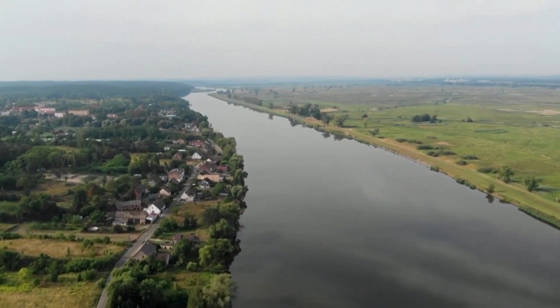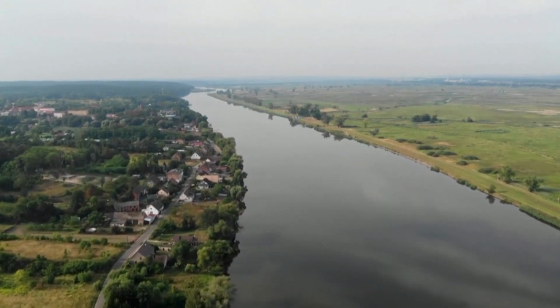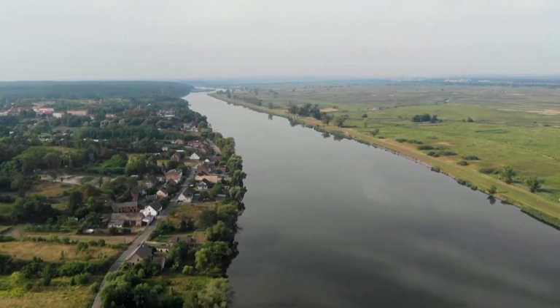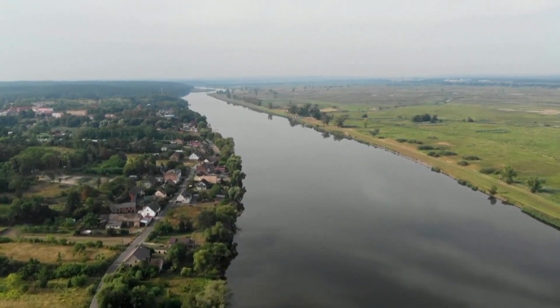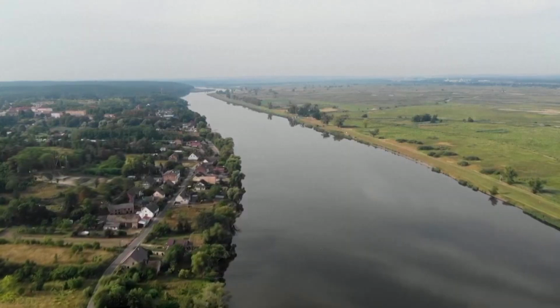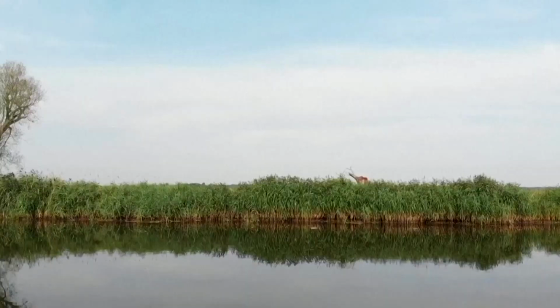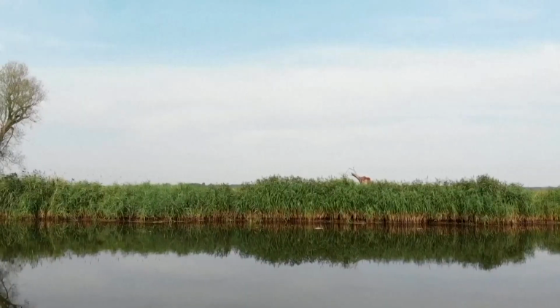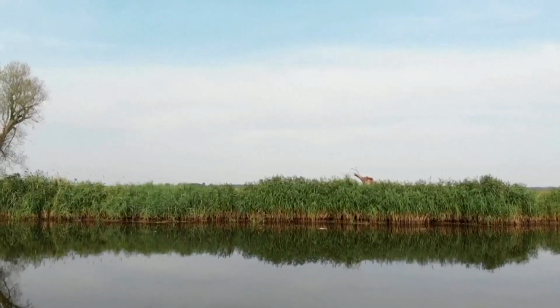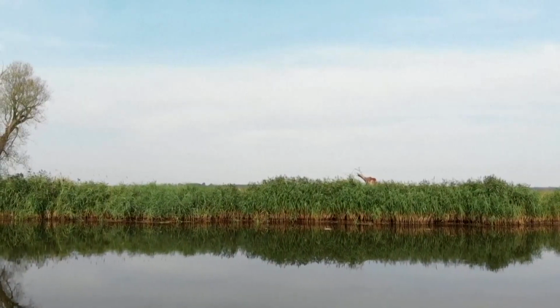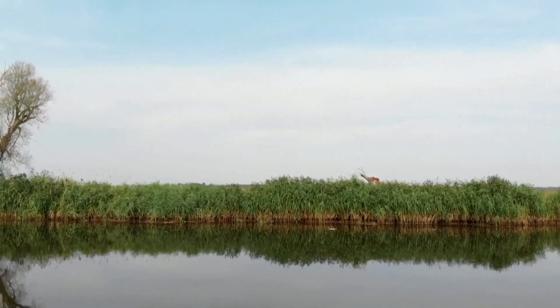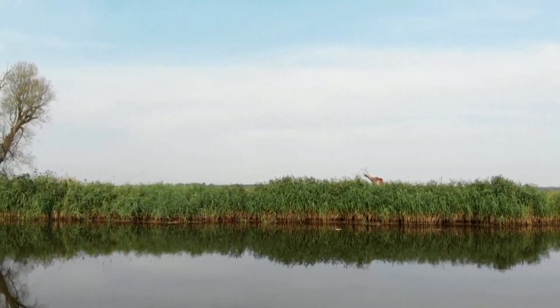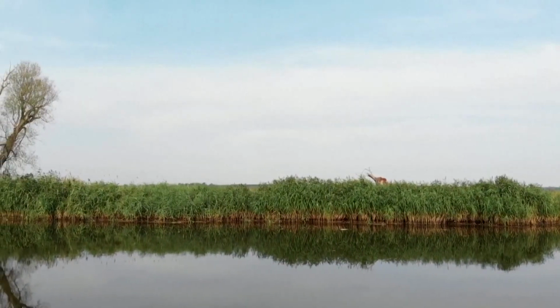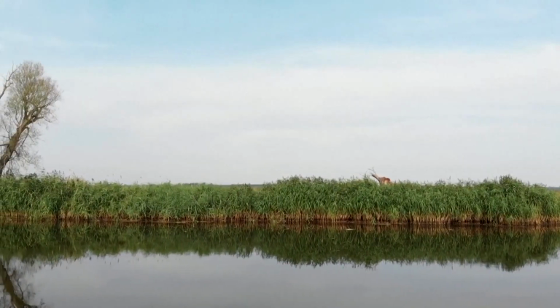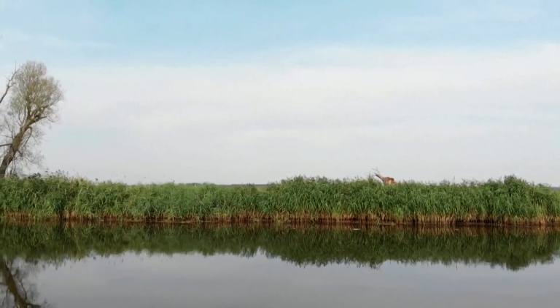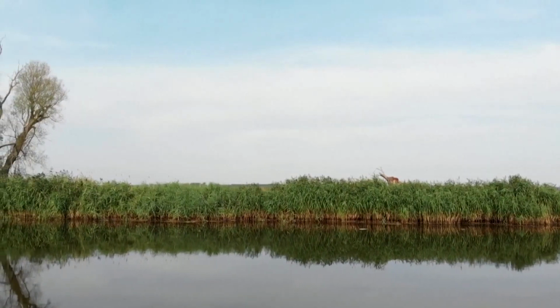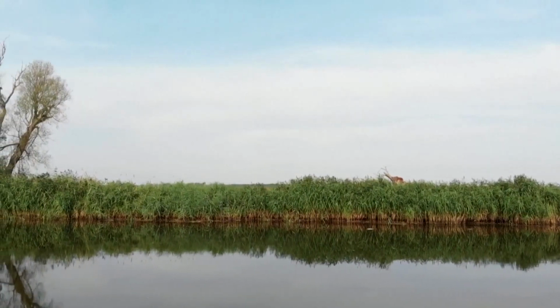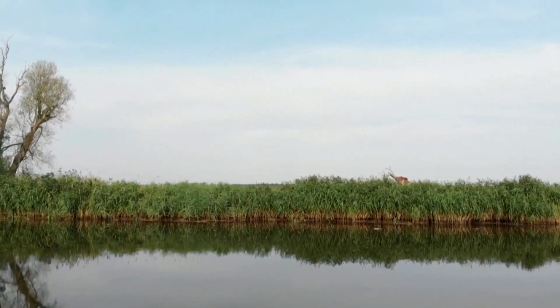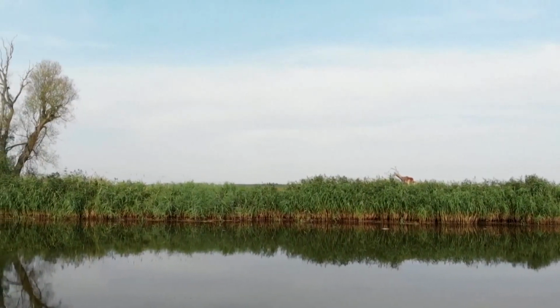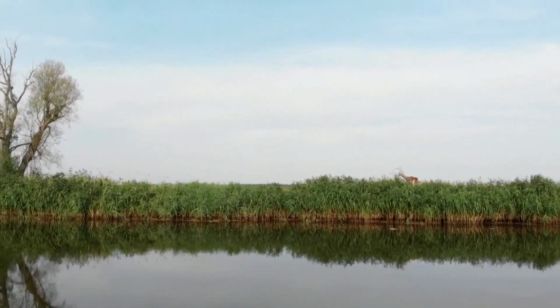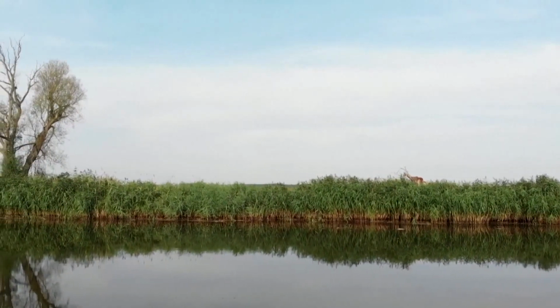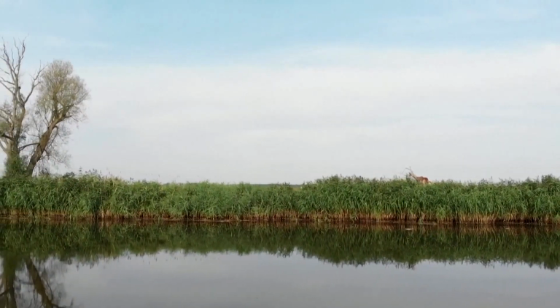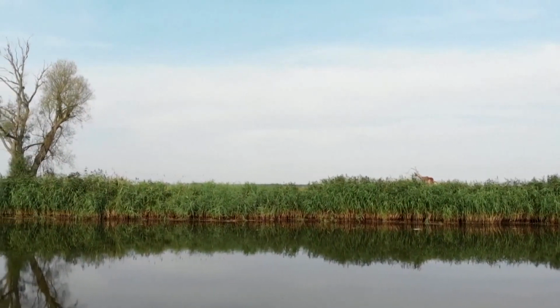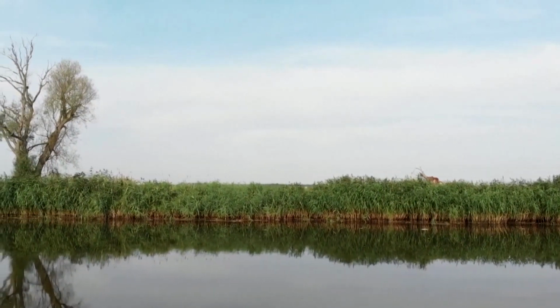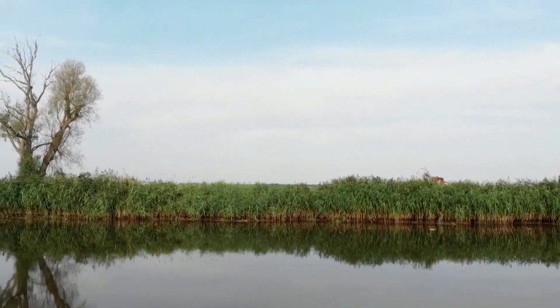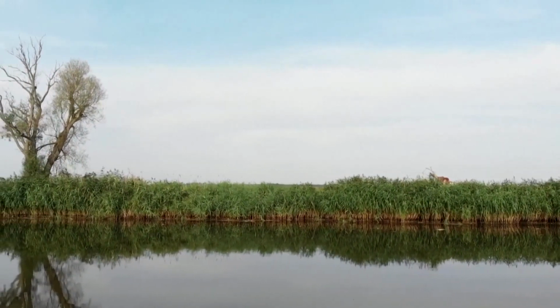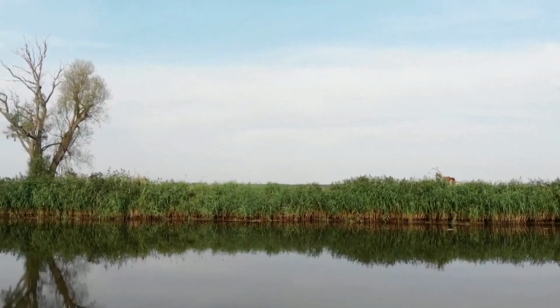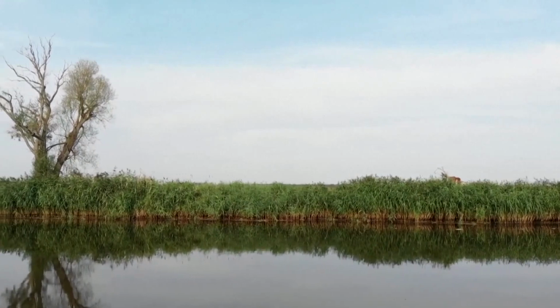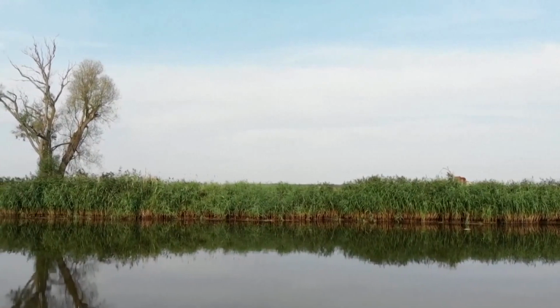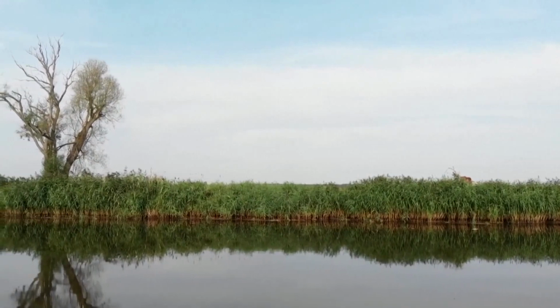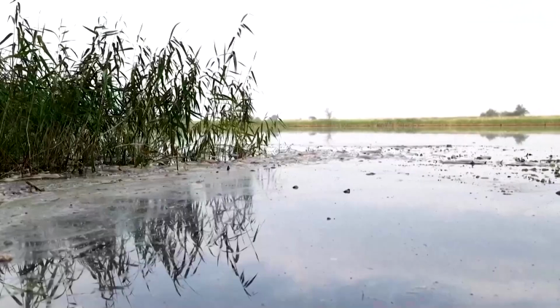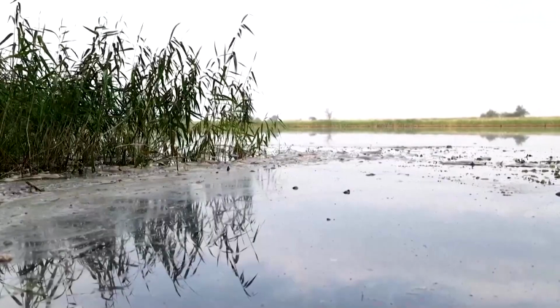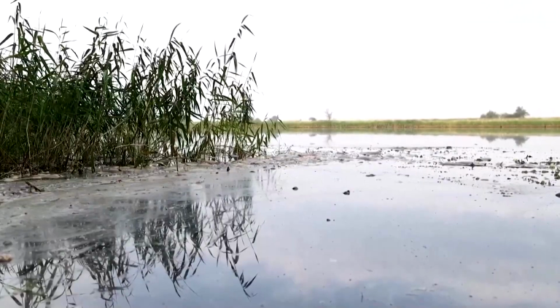The Dyson Prize comes amid rising concern over the quality of water. A recent EU report says that across Europe, most surface water bodies remain below good status.